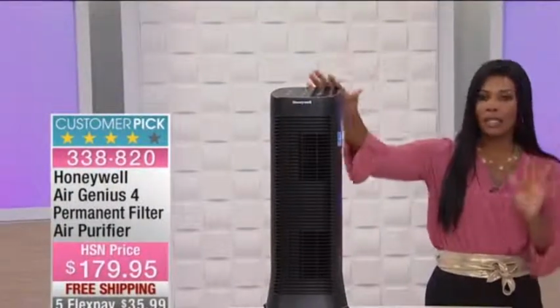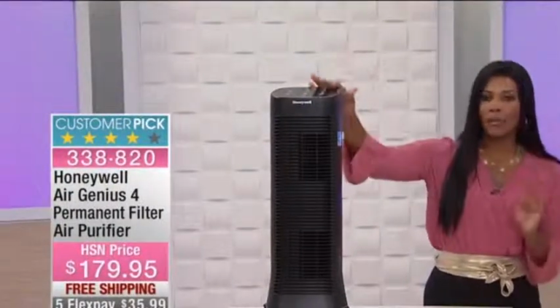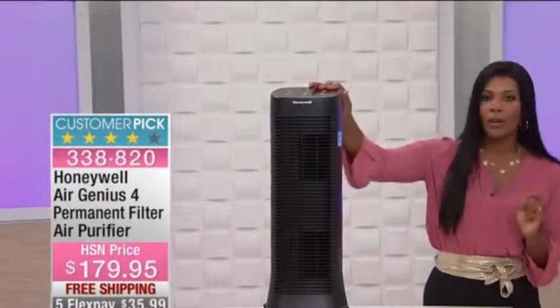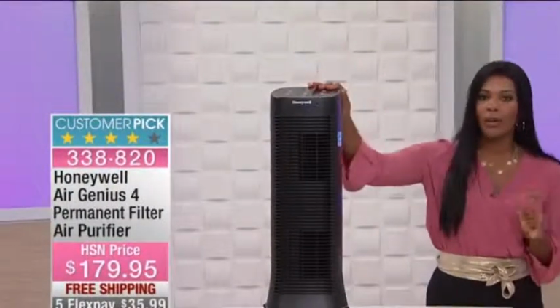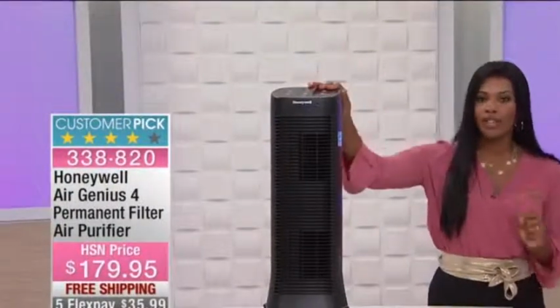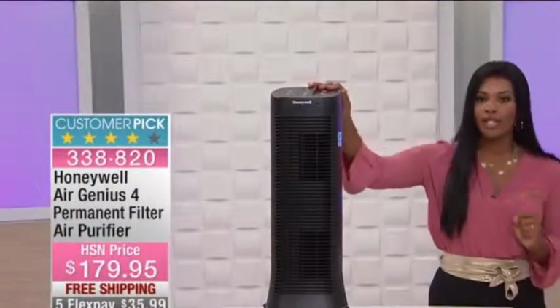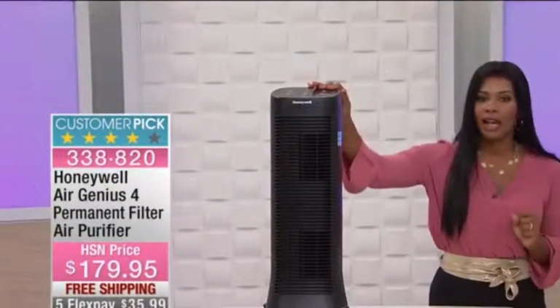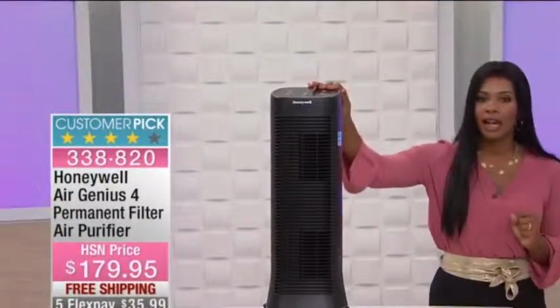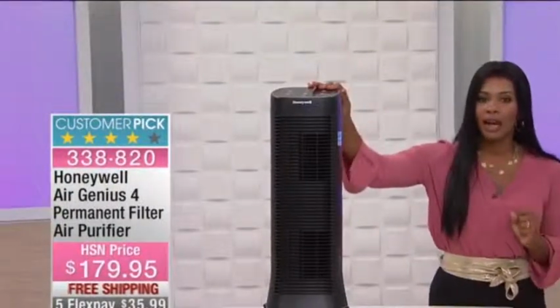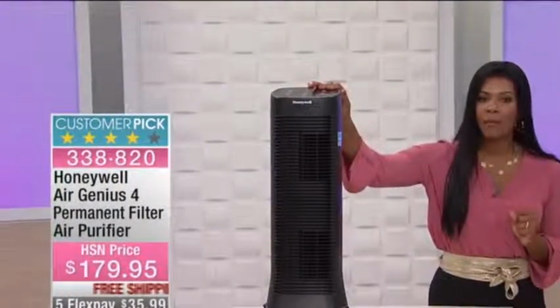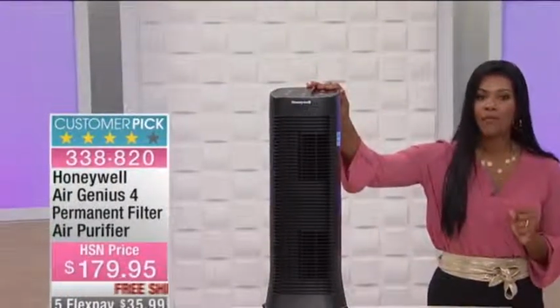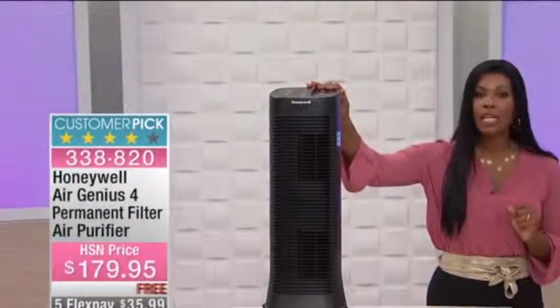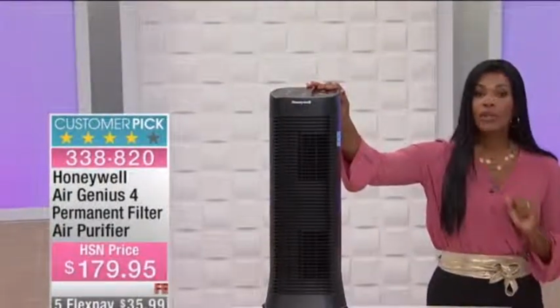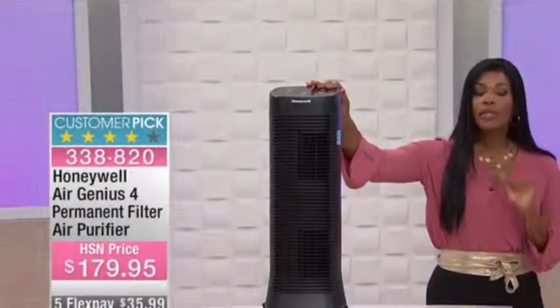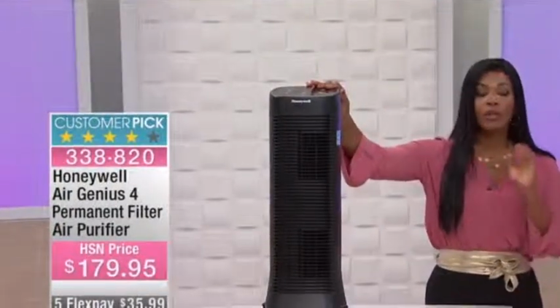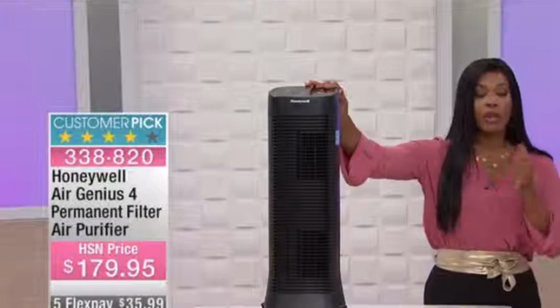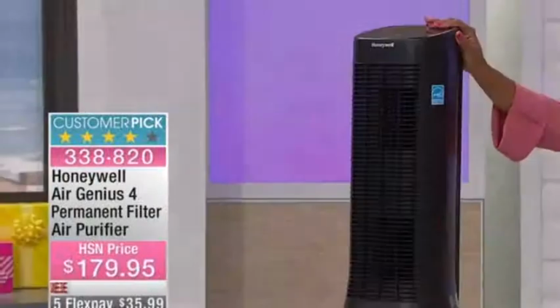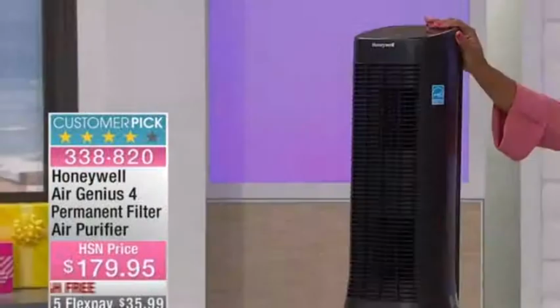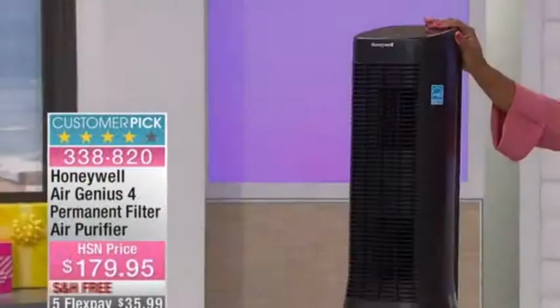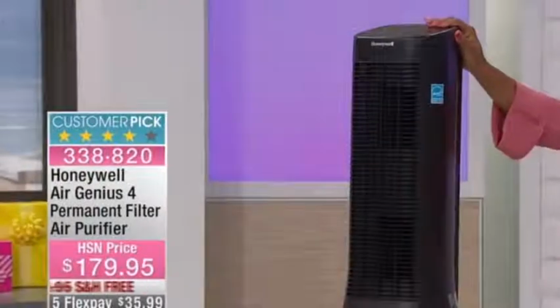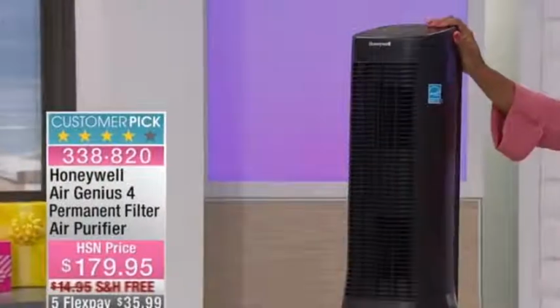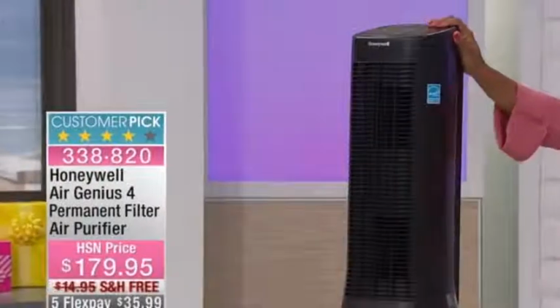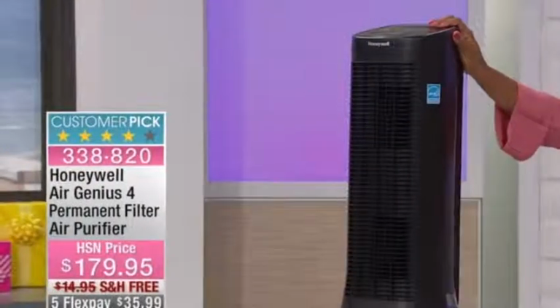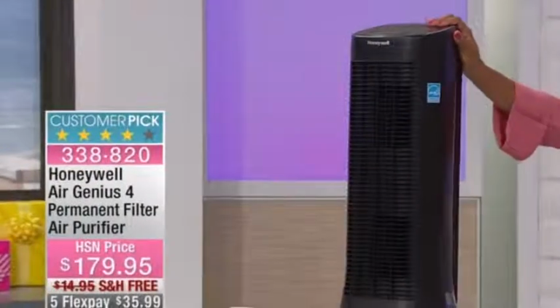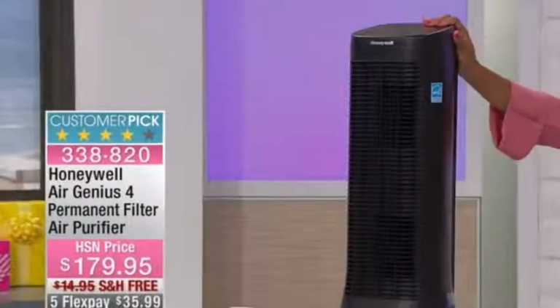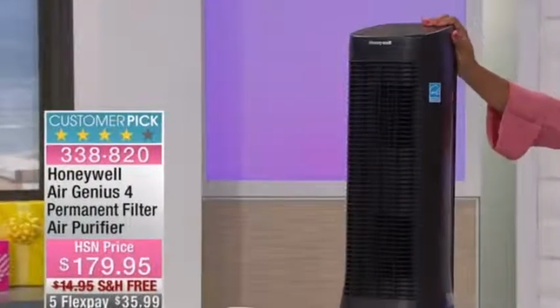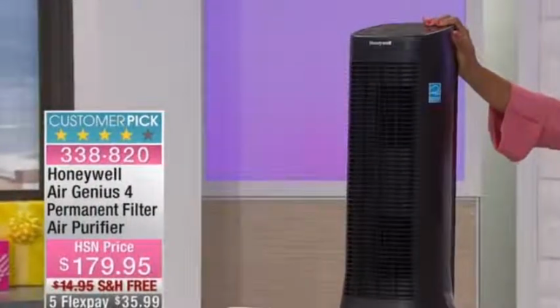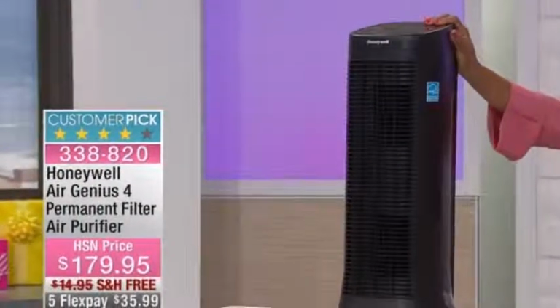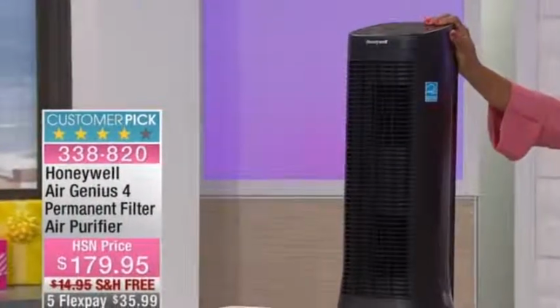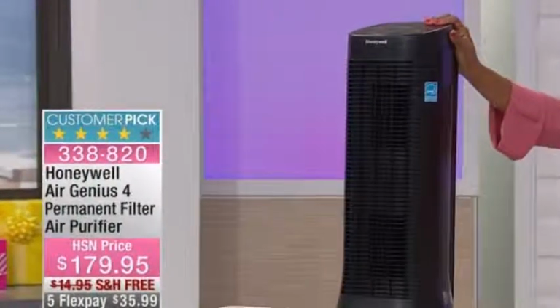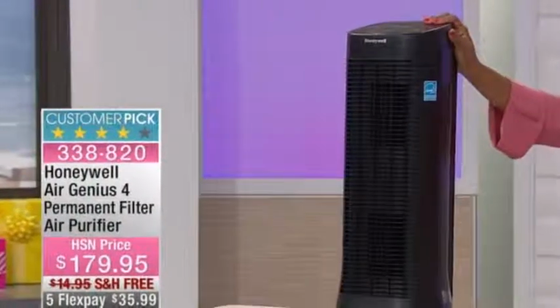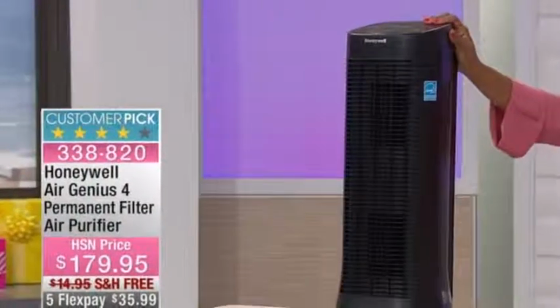It's a customer pick on HSN.com. We have it on free shipping, and we also have it on FlexPay.